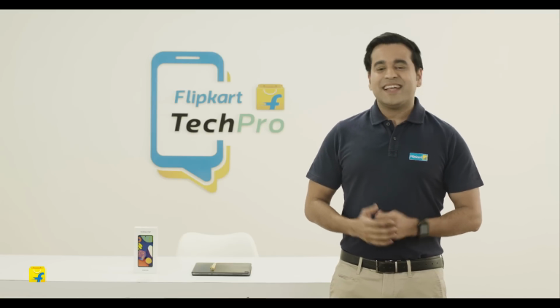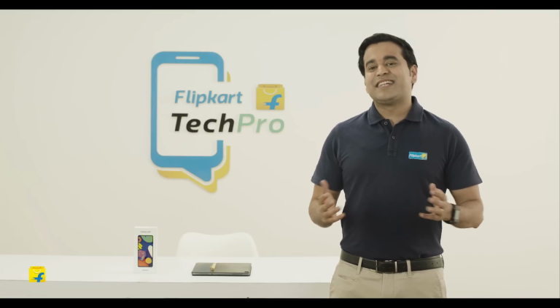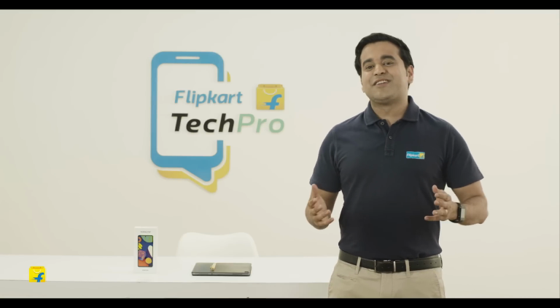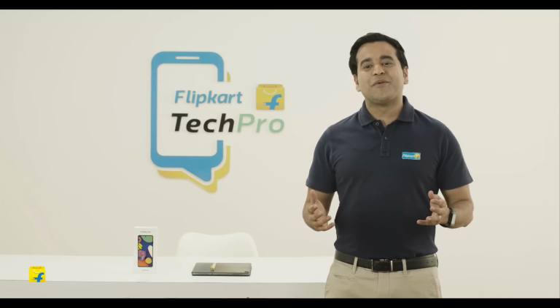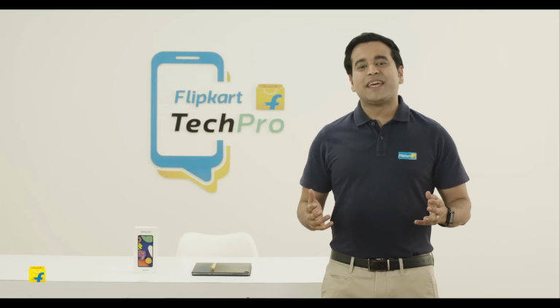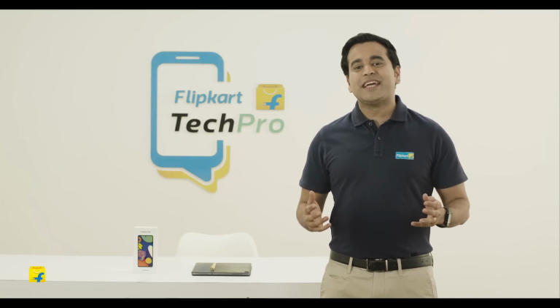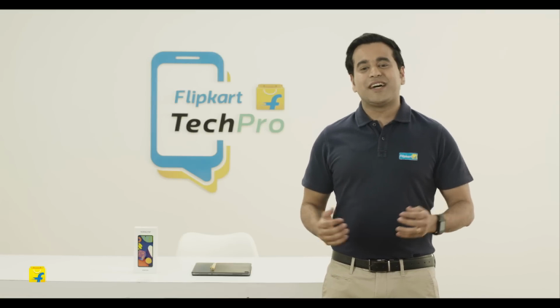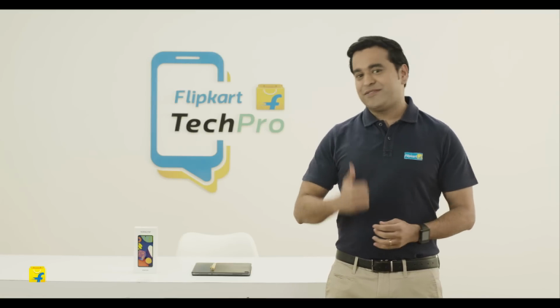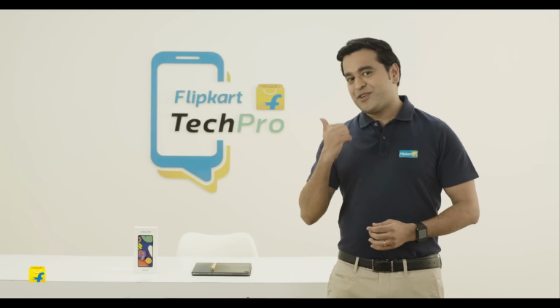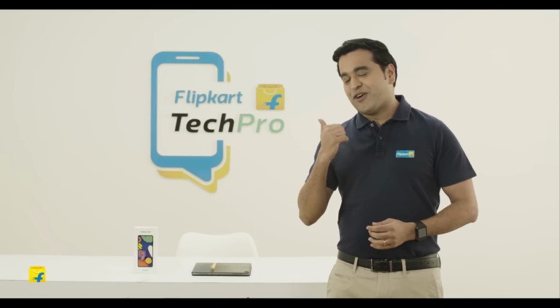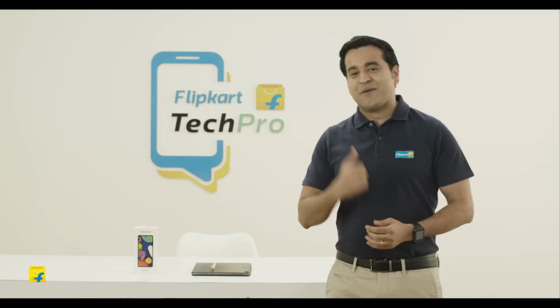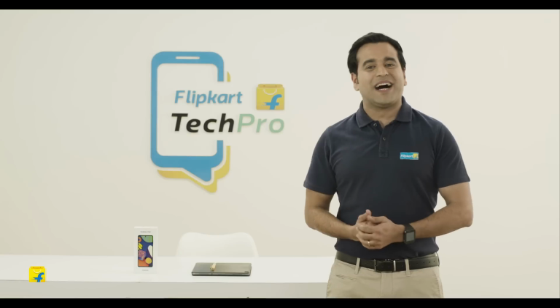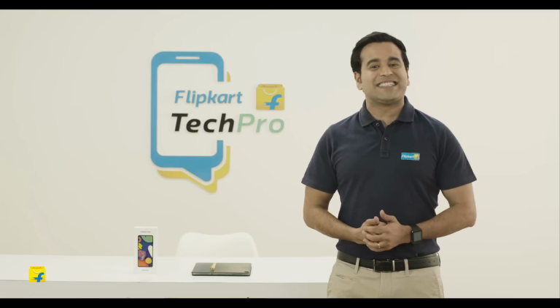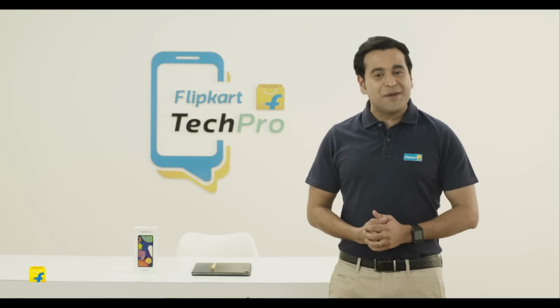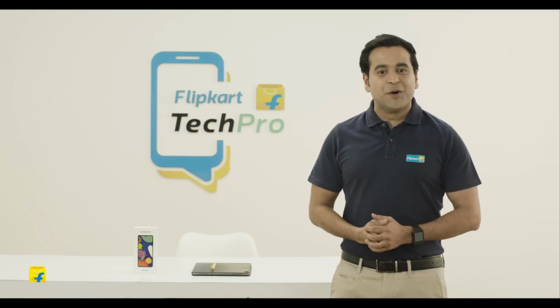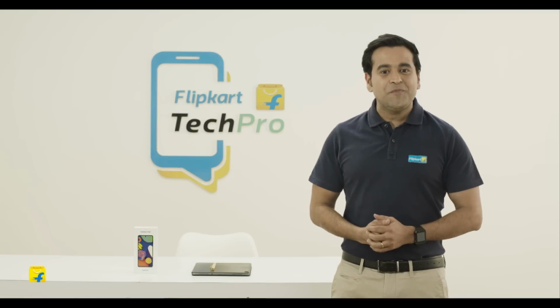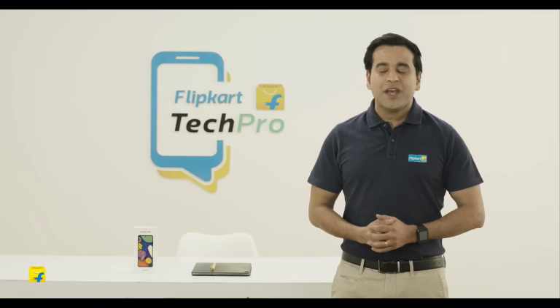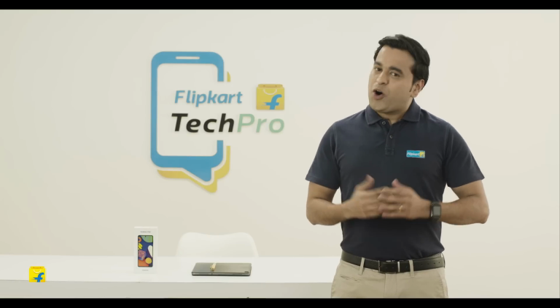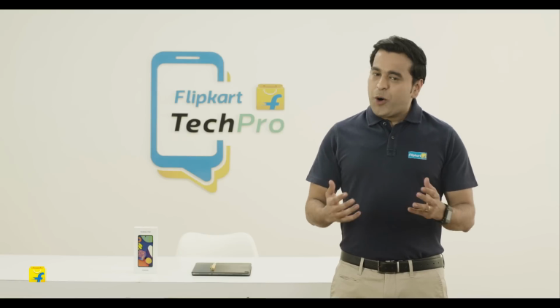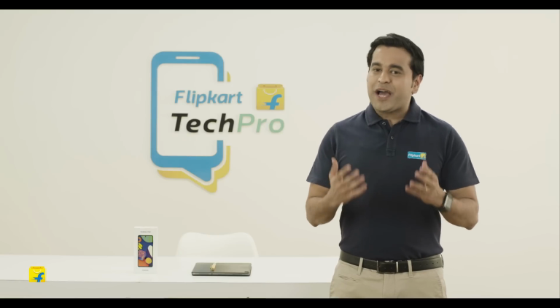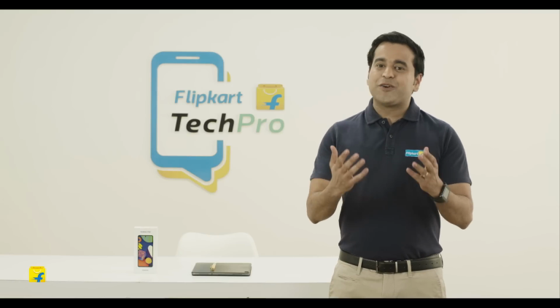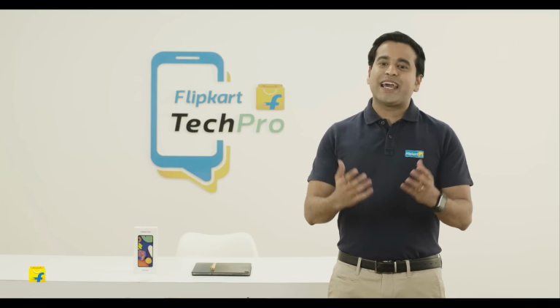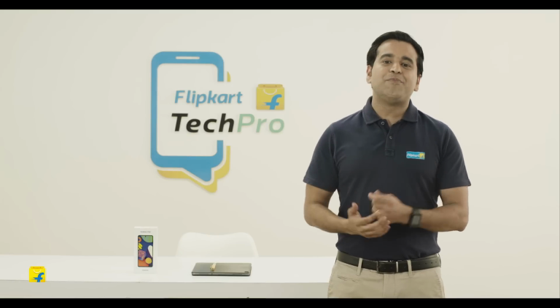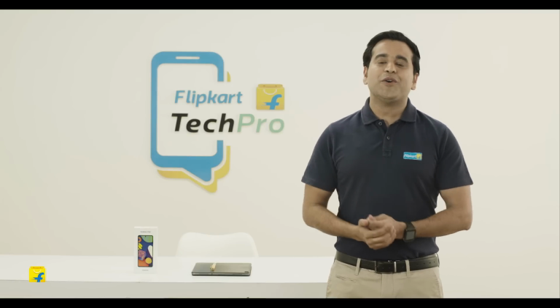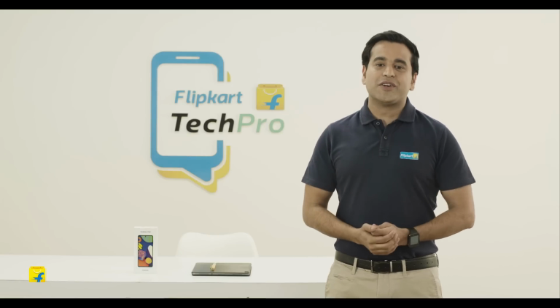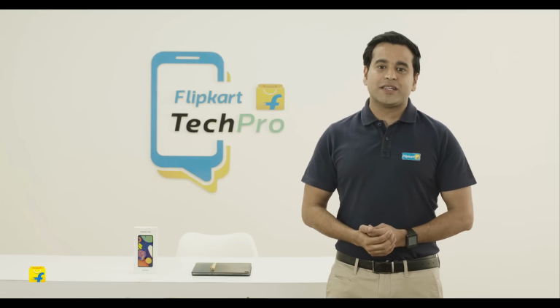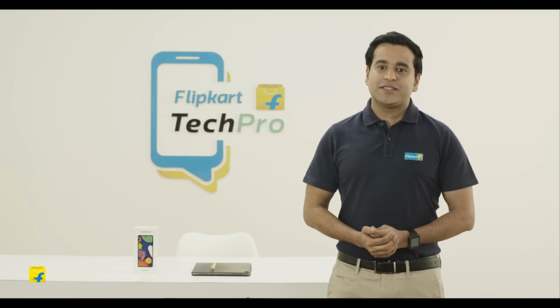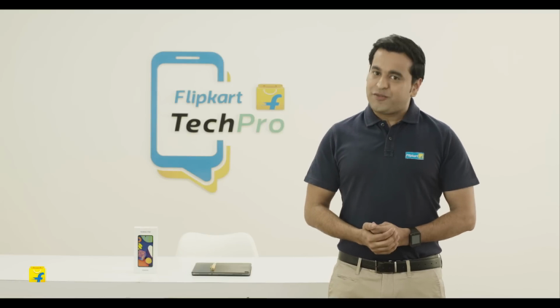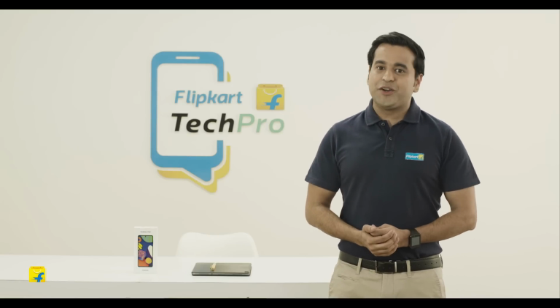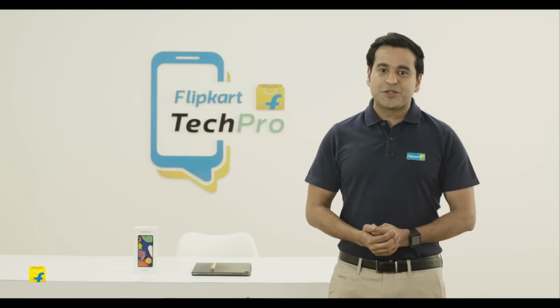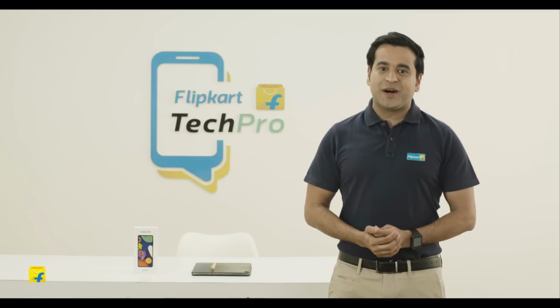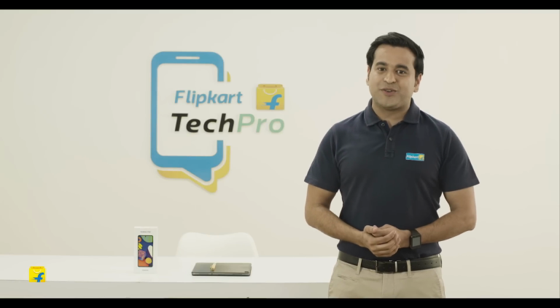That's it from me, Keshav, your Flipkart Tech Pro. Hope I could help you in your search for your new smartphone.